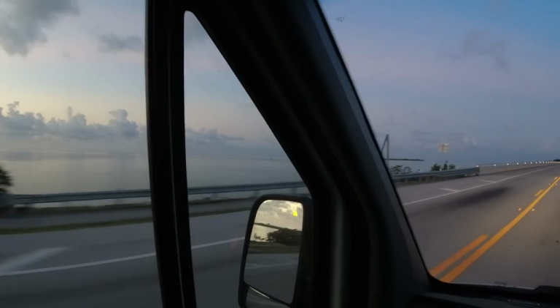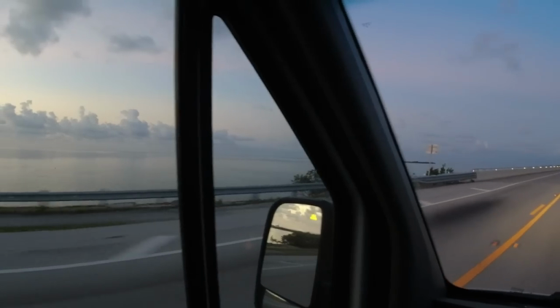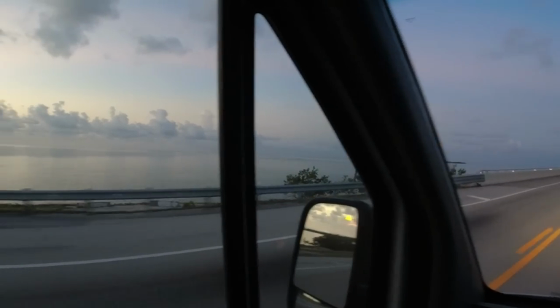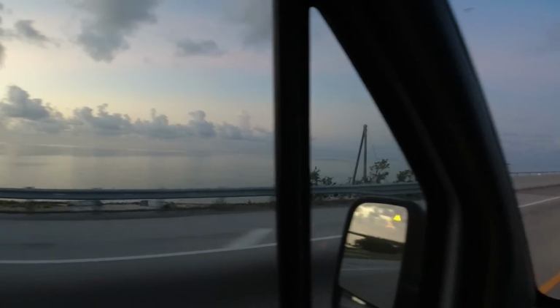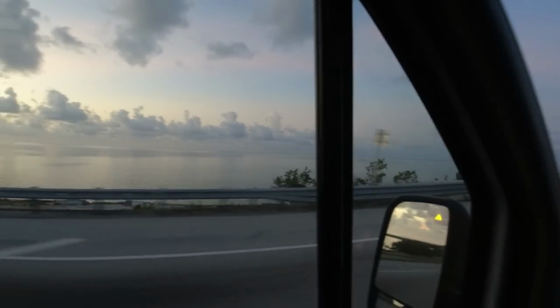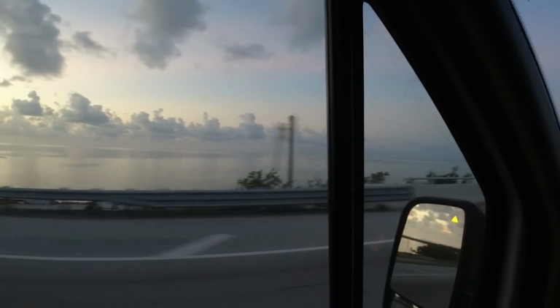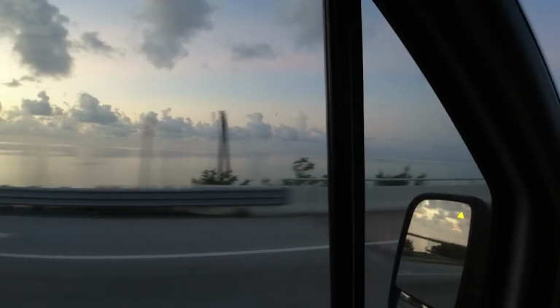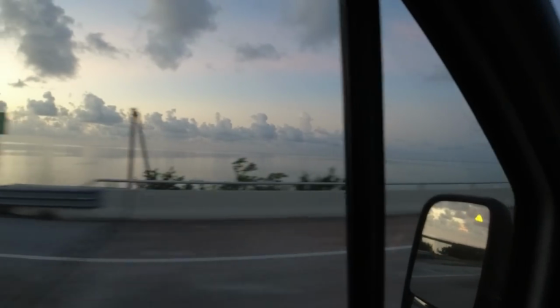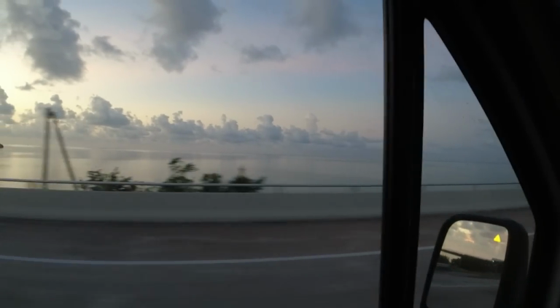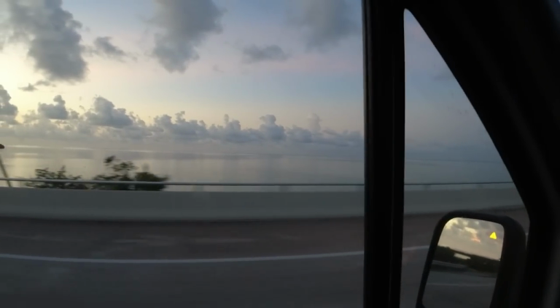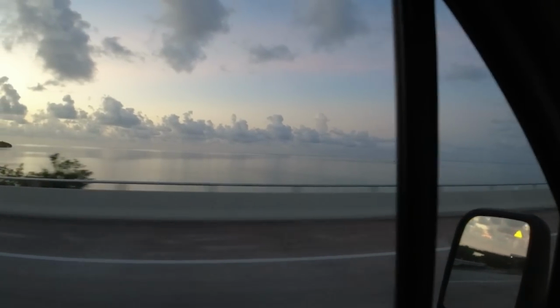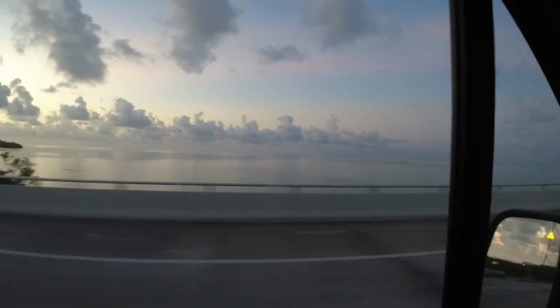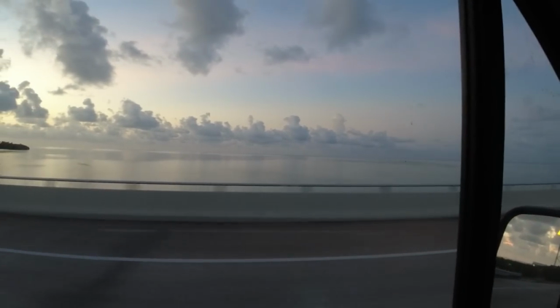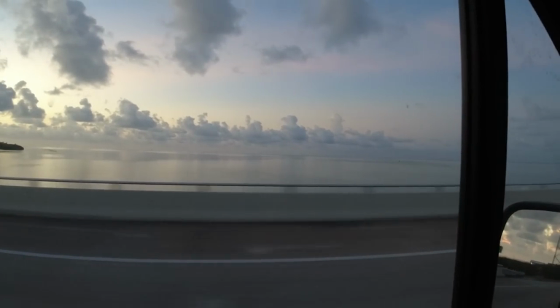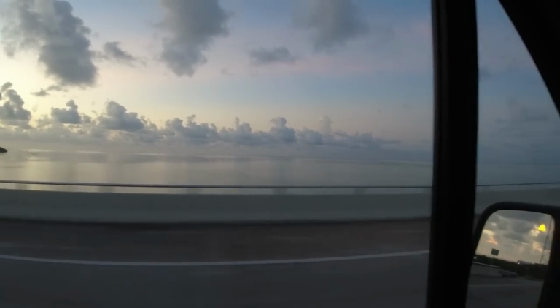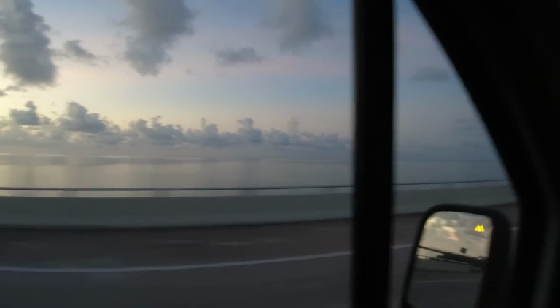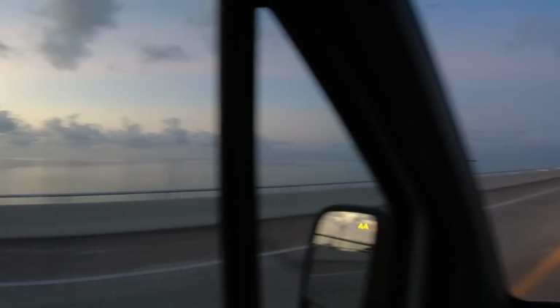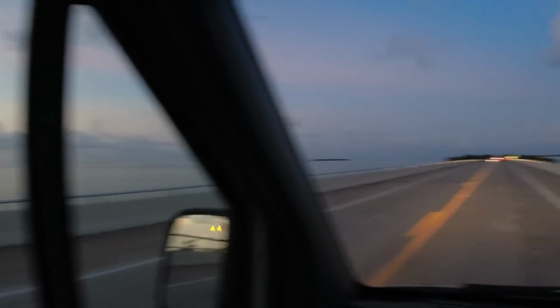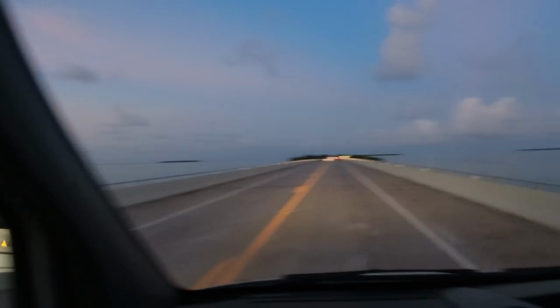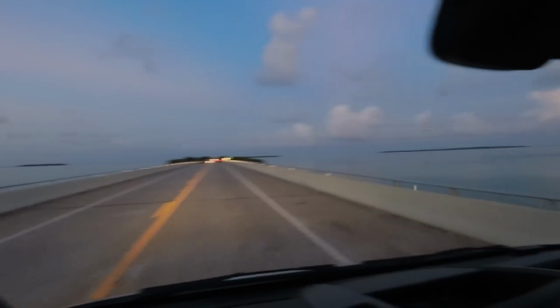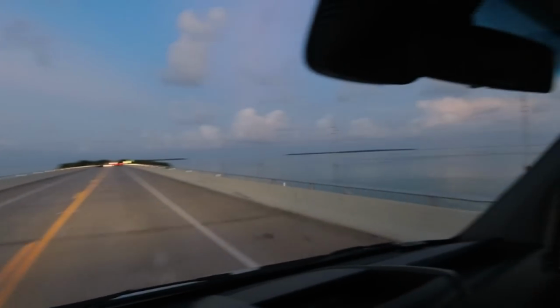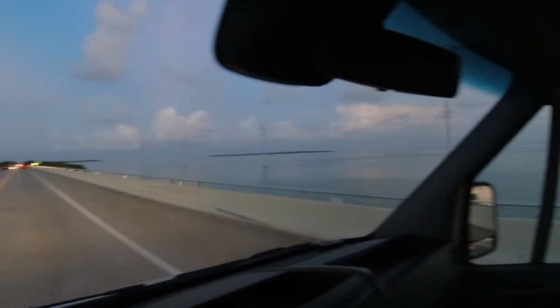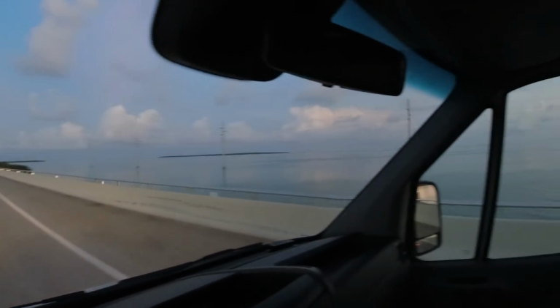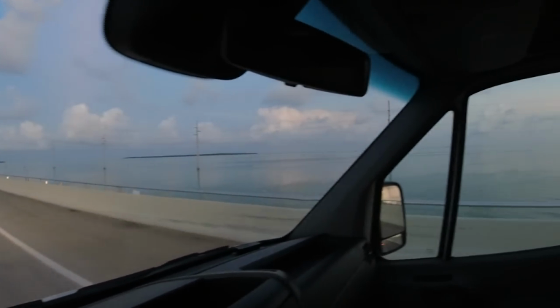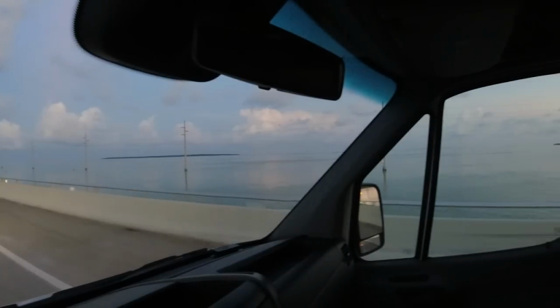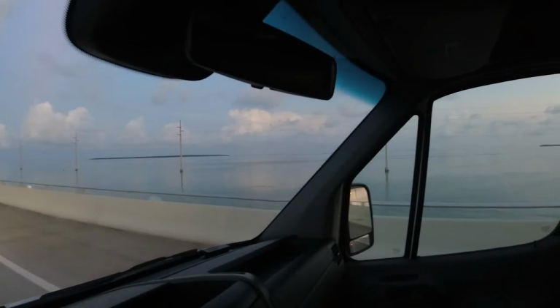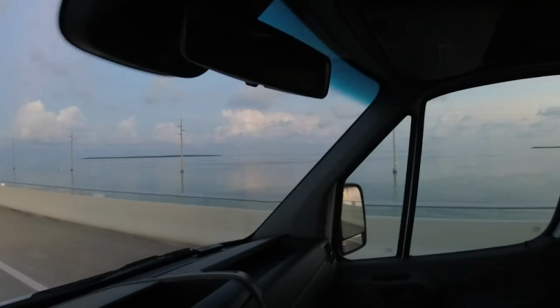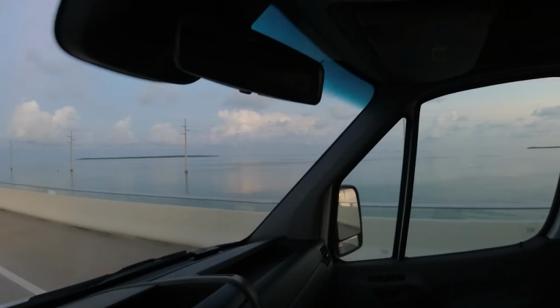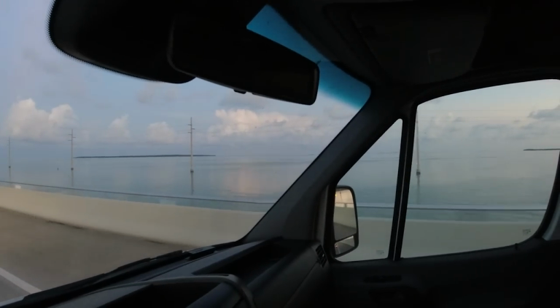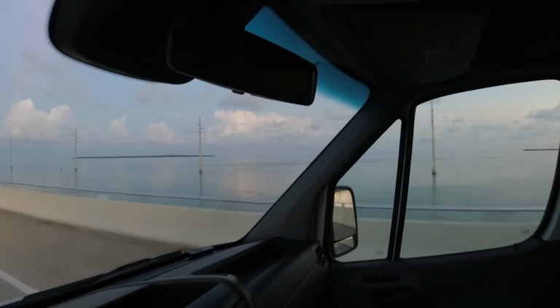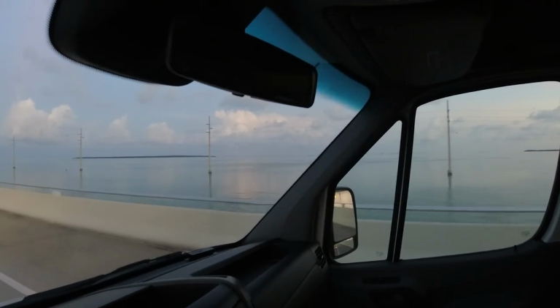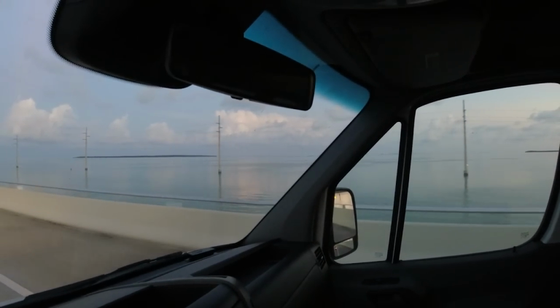It looks like the ocean is really calm — look at that. It's like black on the Gulf side and on the Atlantic side. It's going to be a beautiful day.